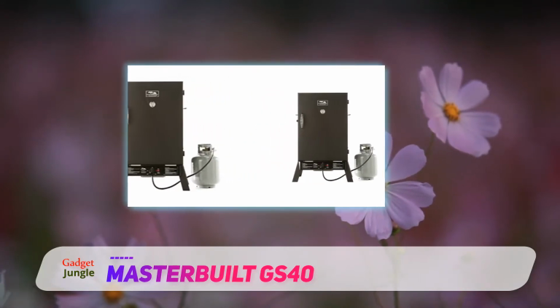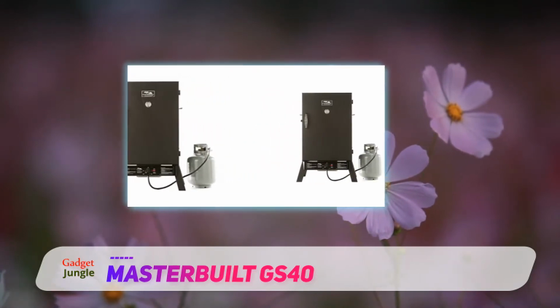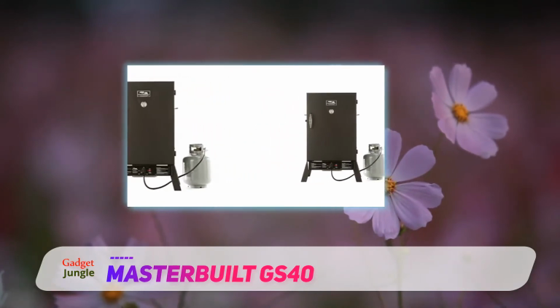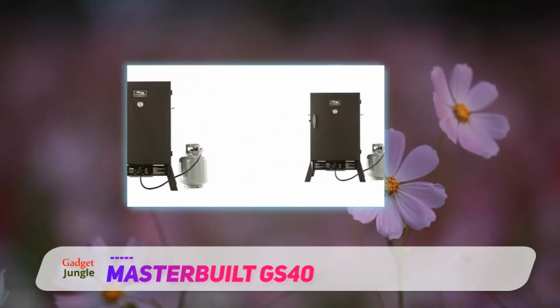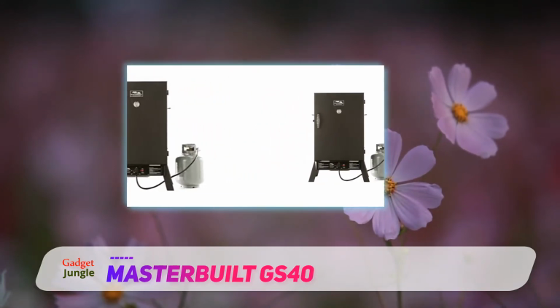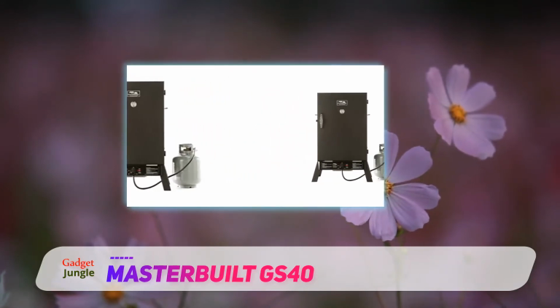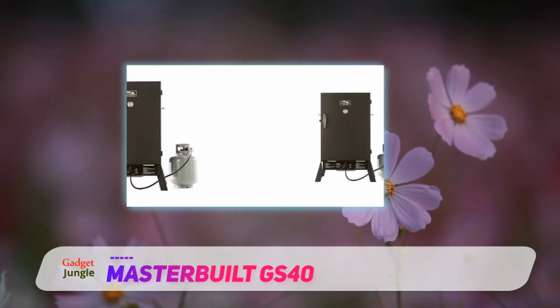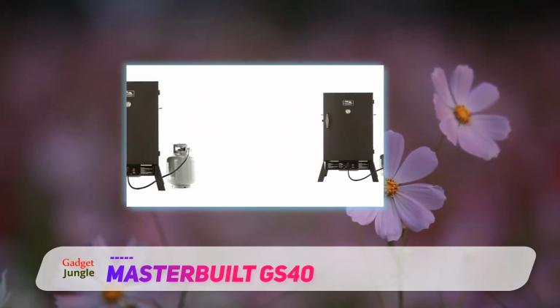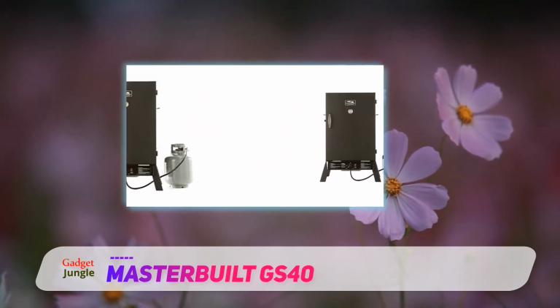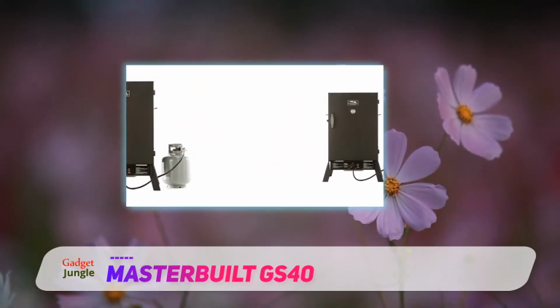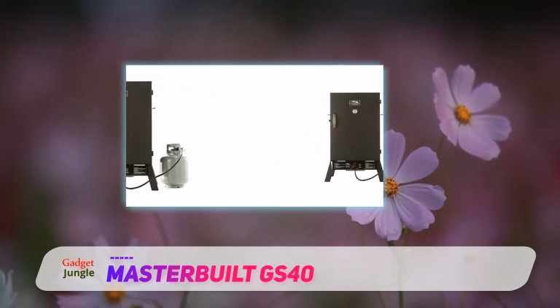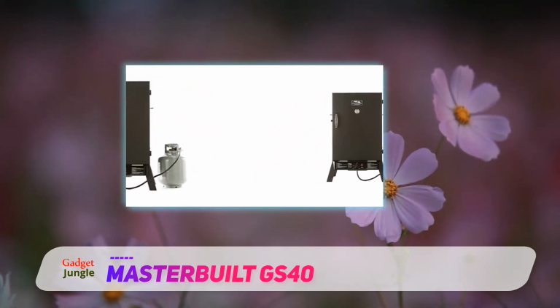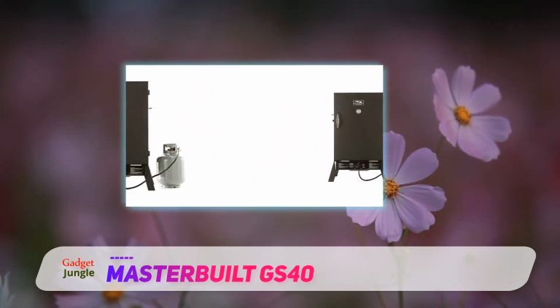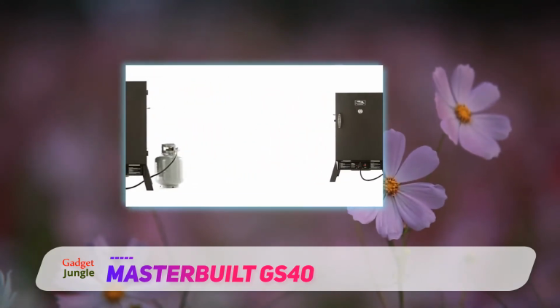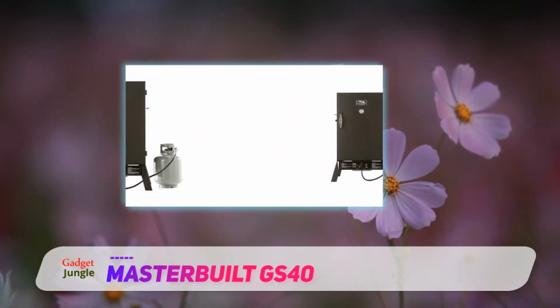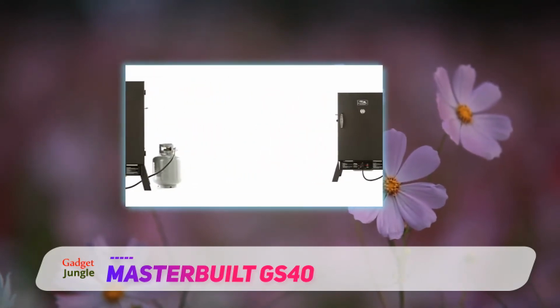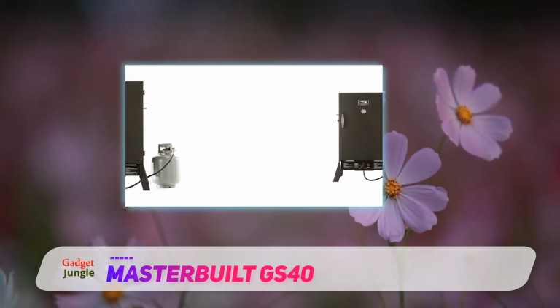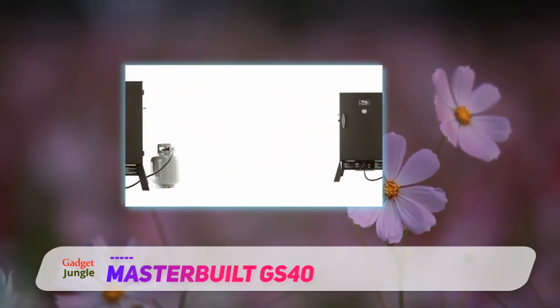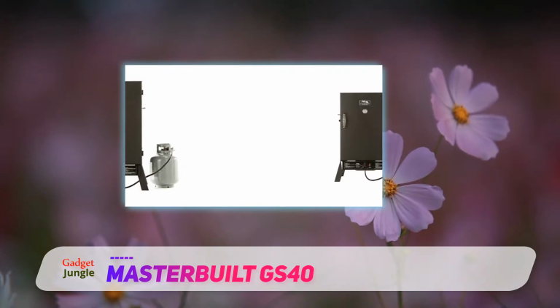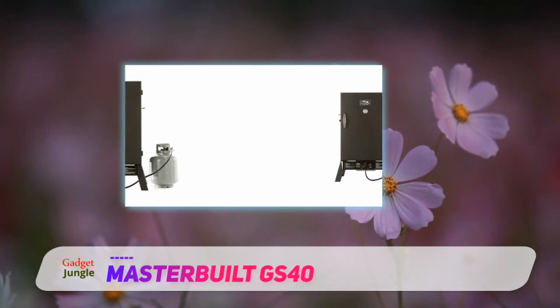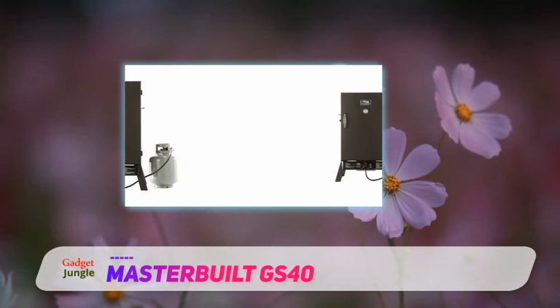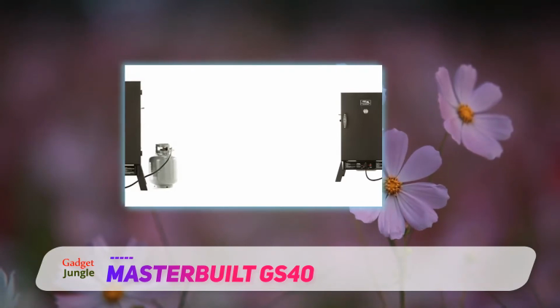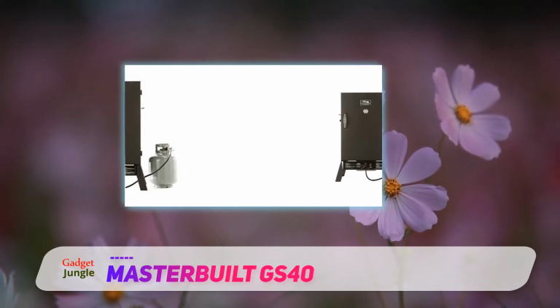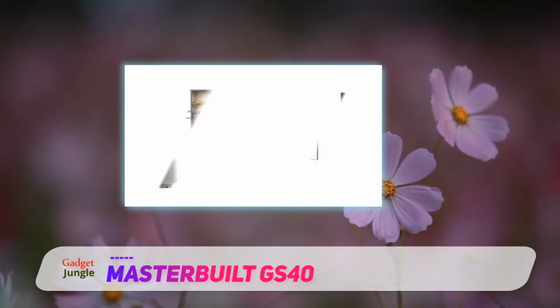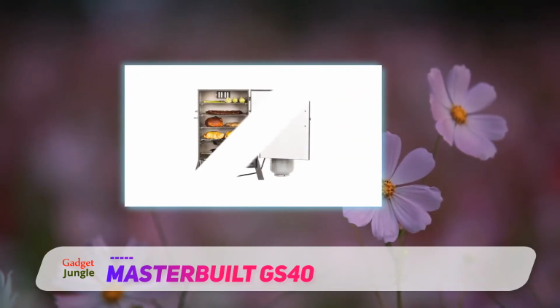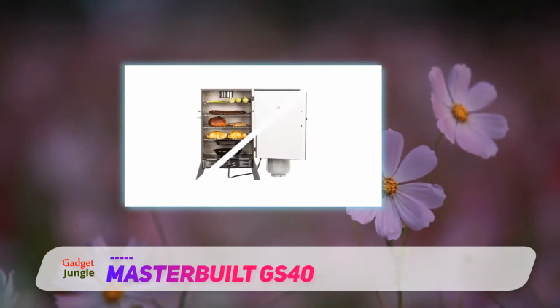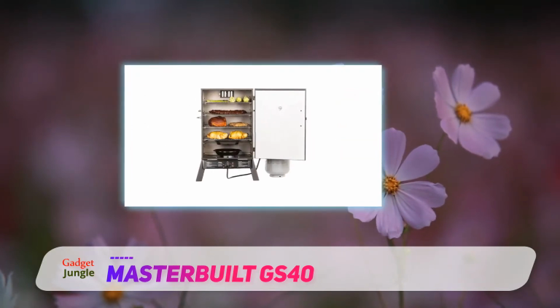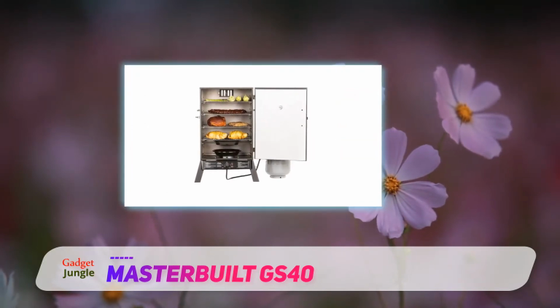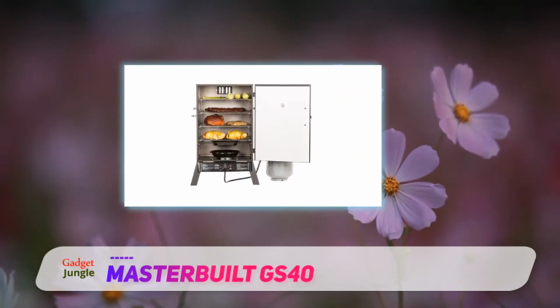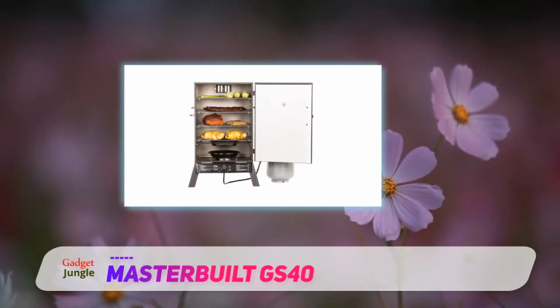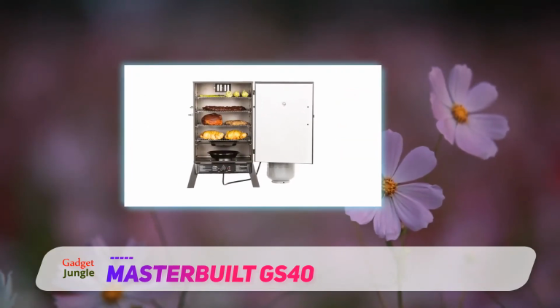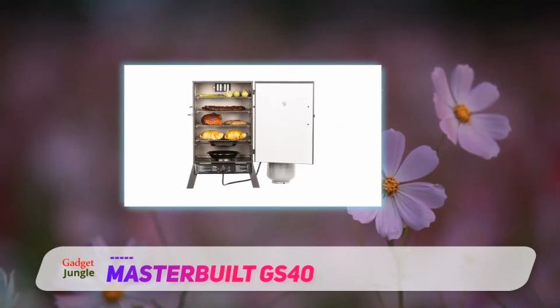Finally, we love this smoker for its black powder coated outer shell, which is a standard classy finish to blend in the design.